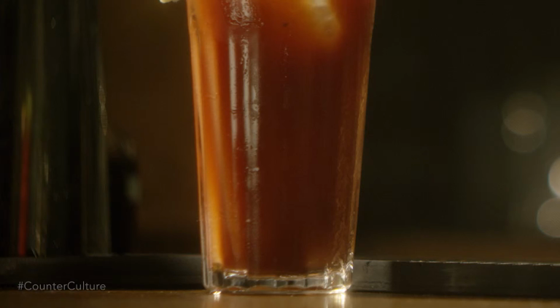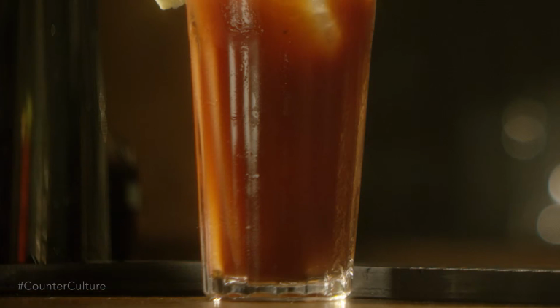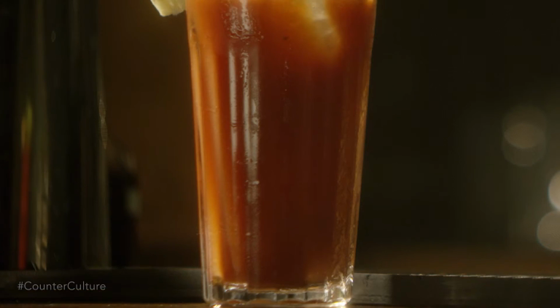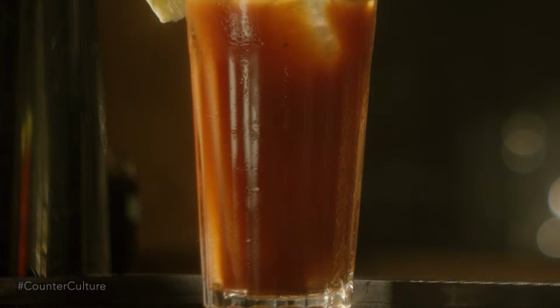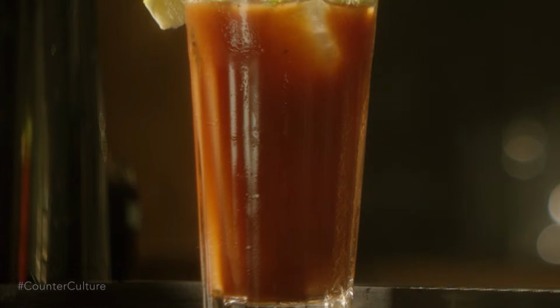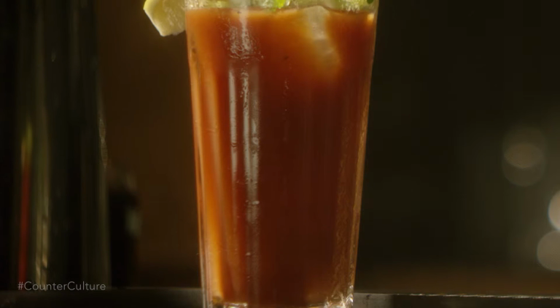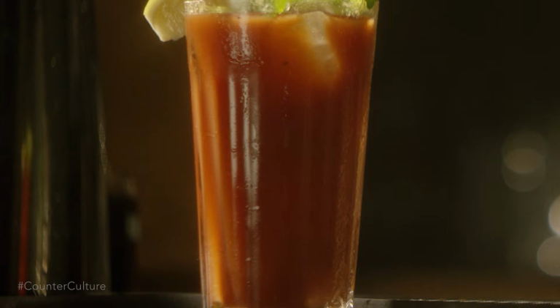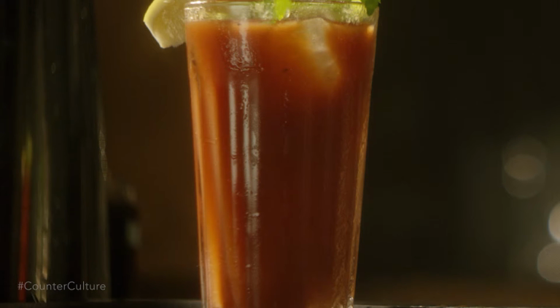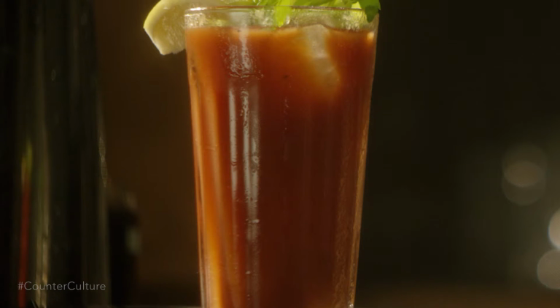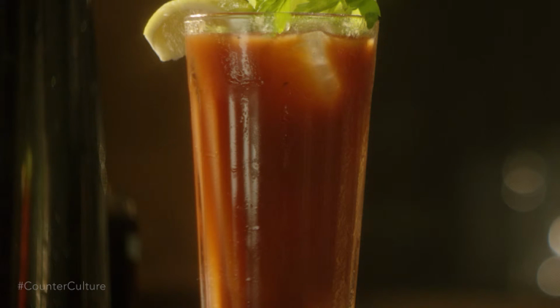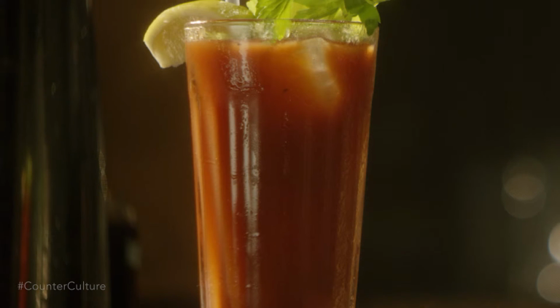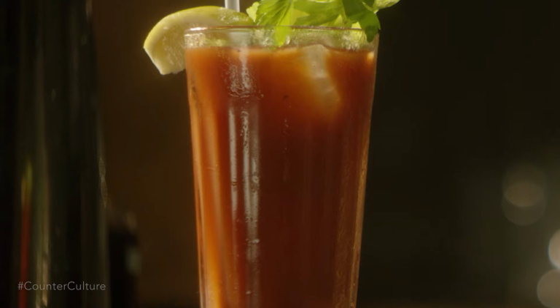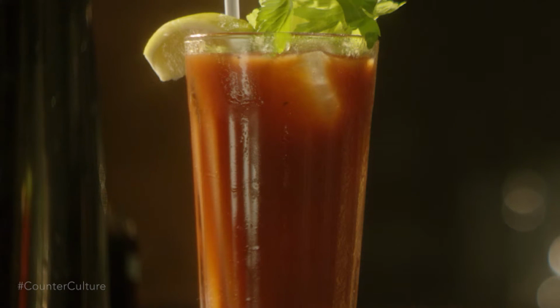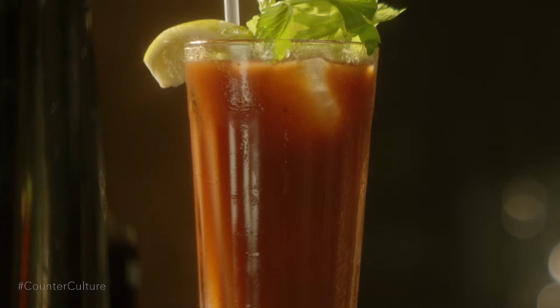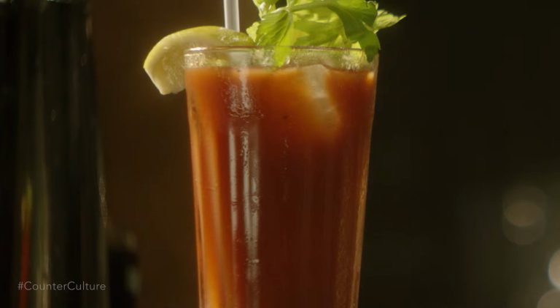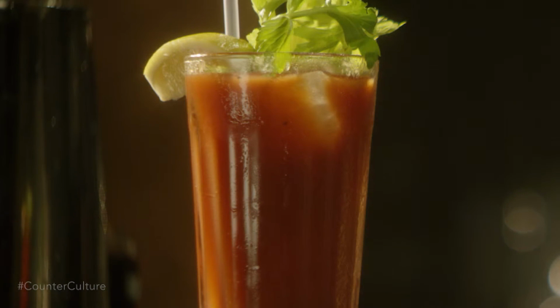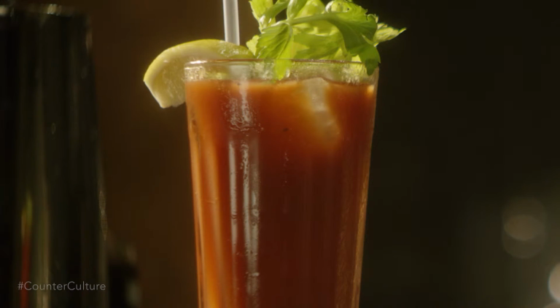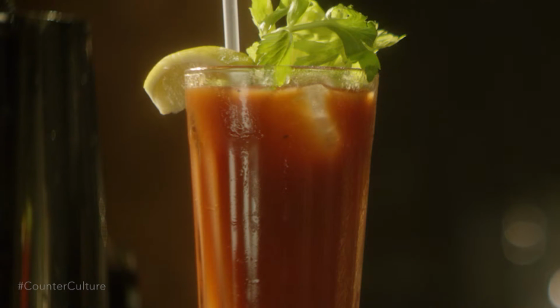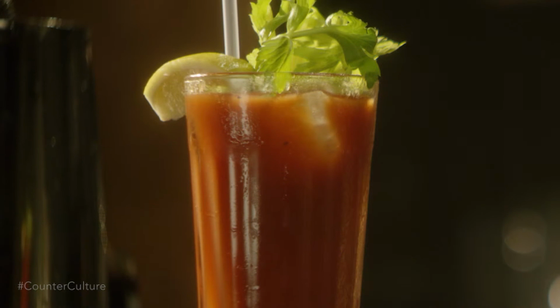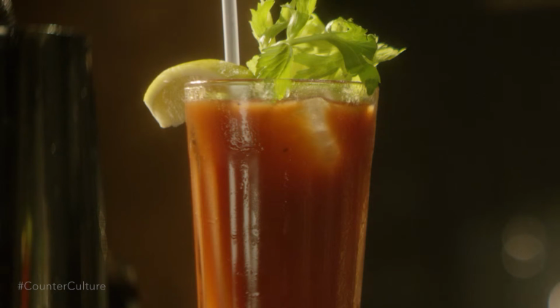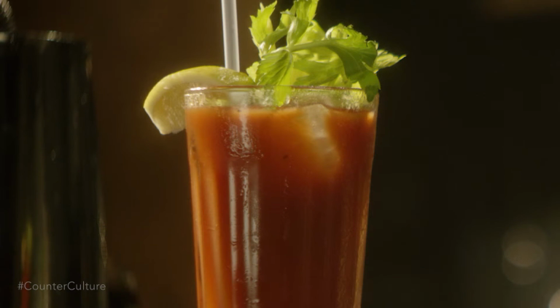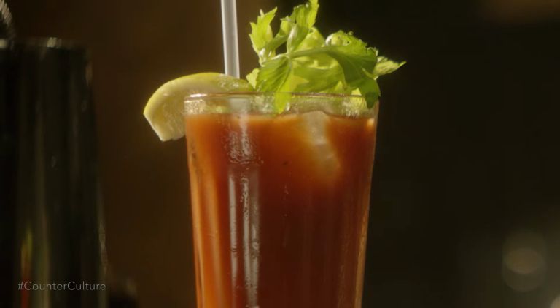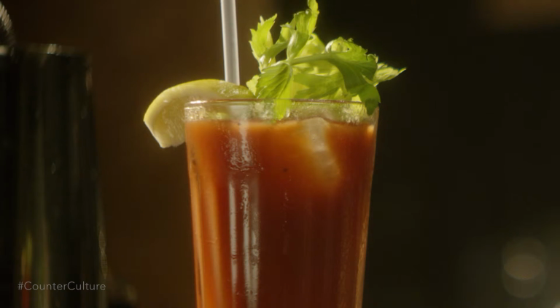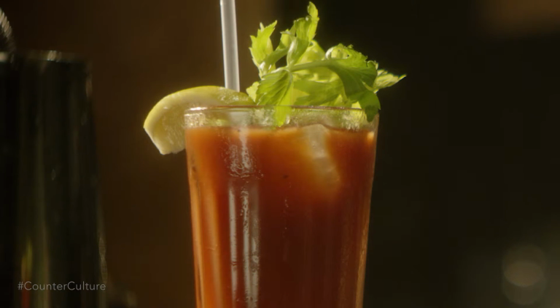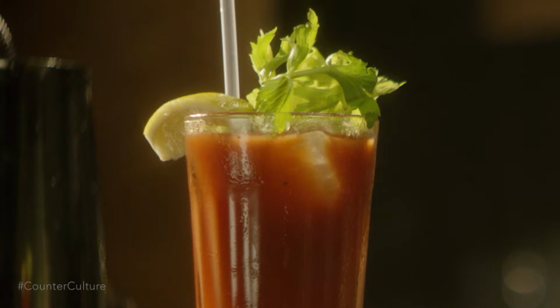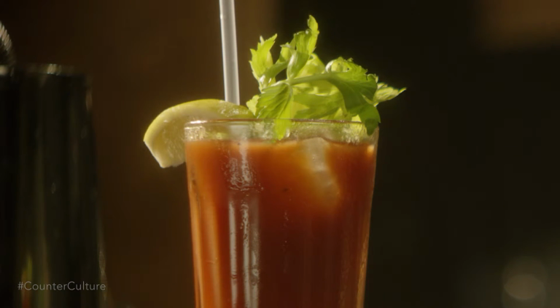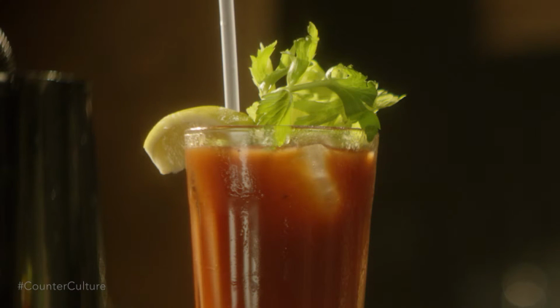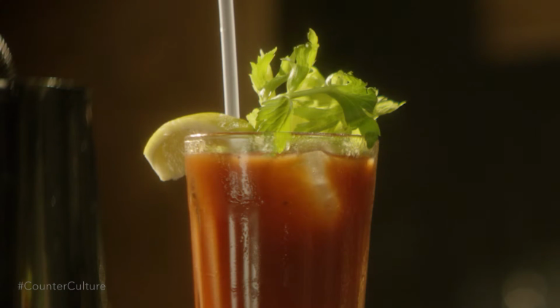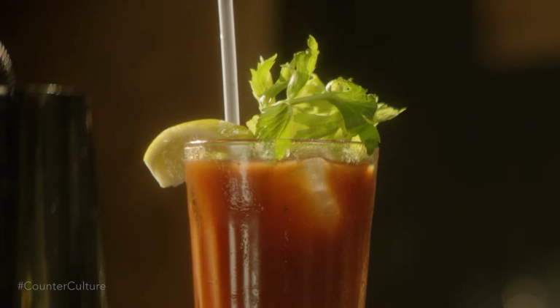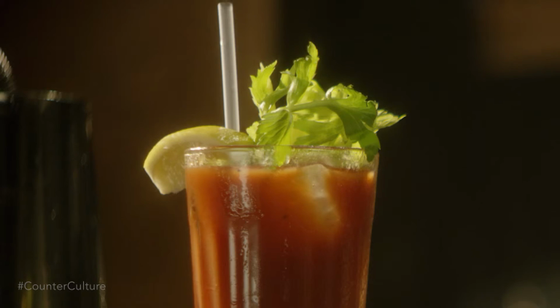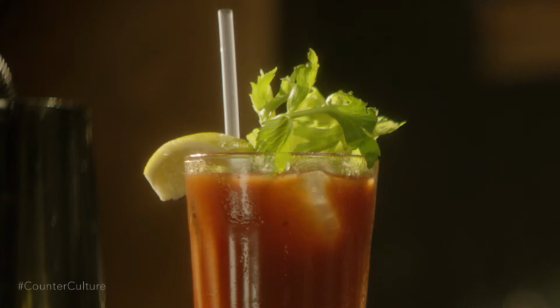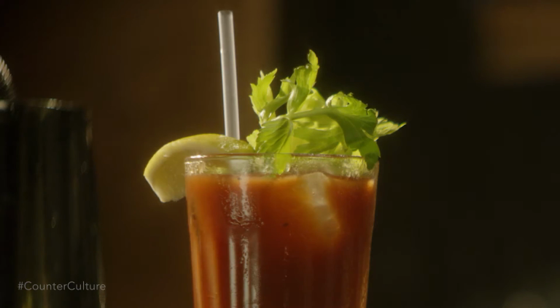So the Bloody Mary has no real definitive recipe to it. For the most part, every single one just contains vodka and tomato juice.